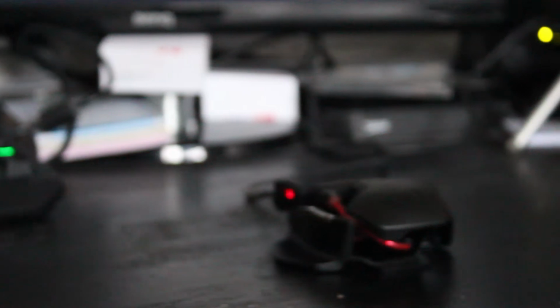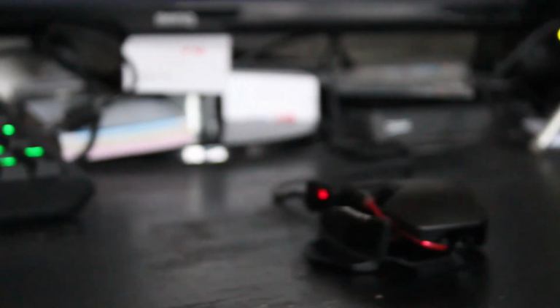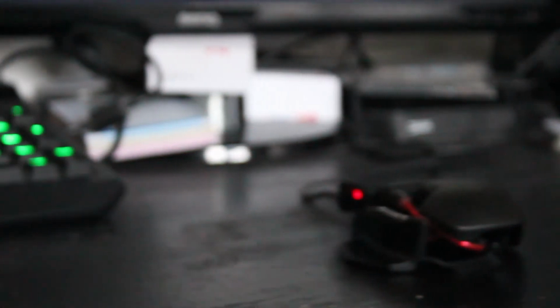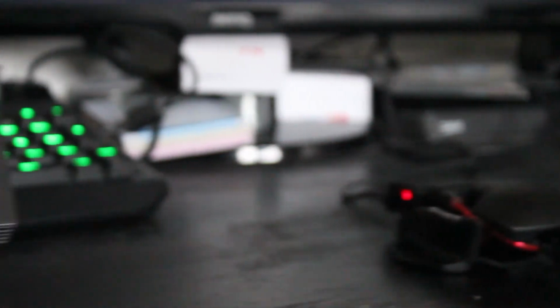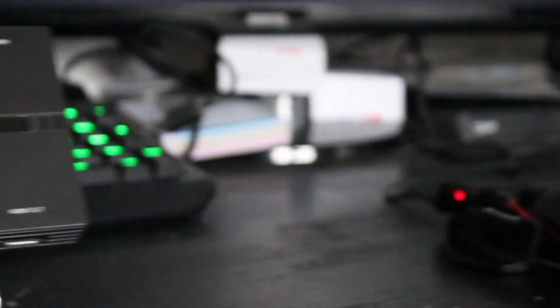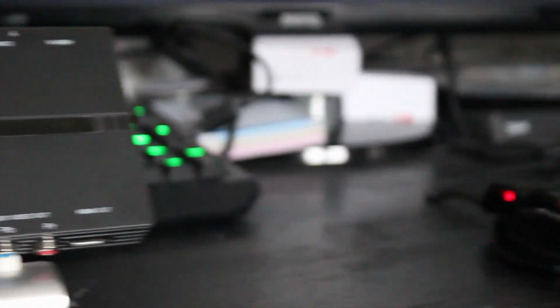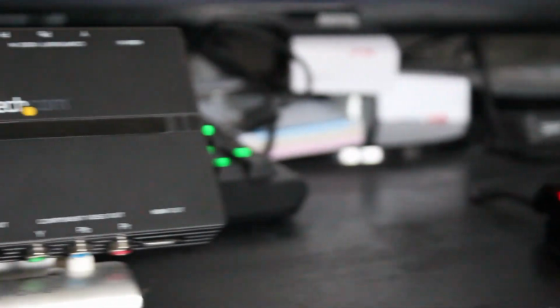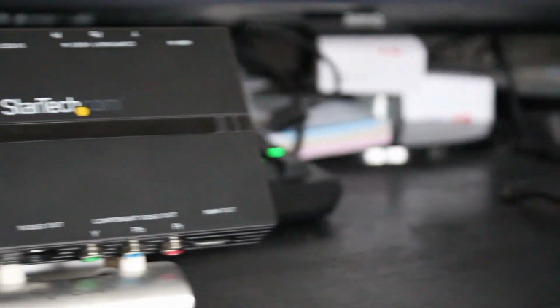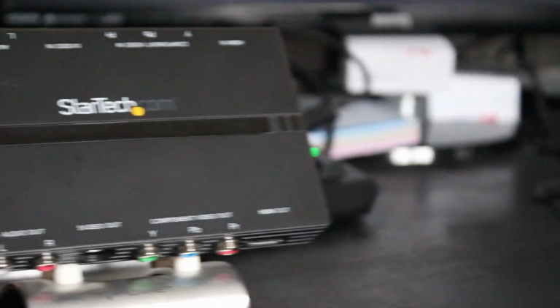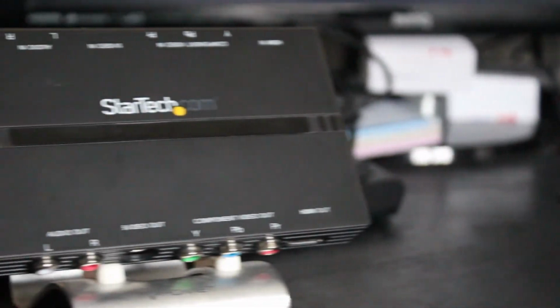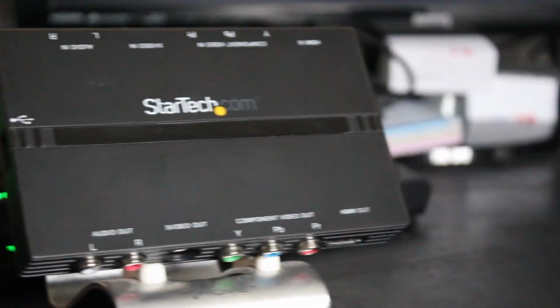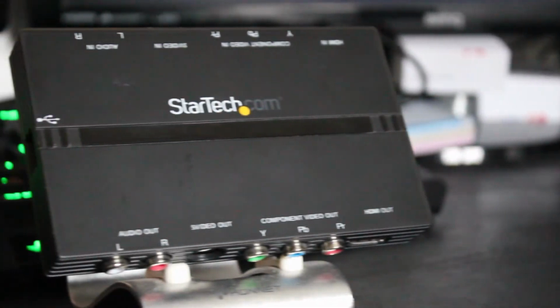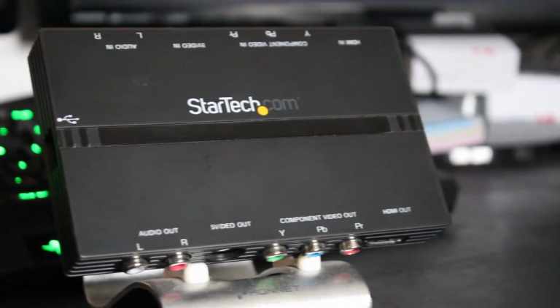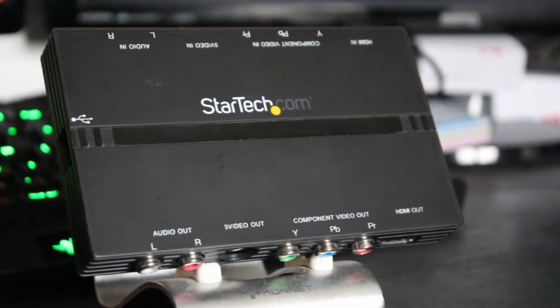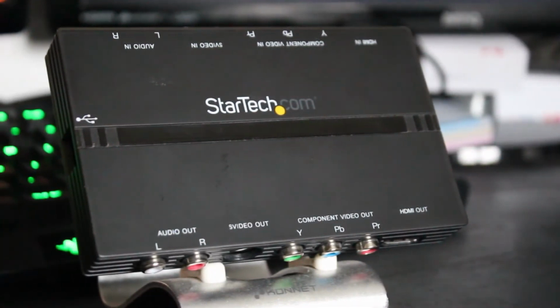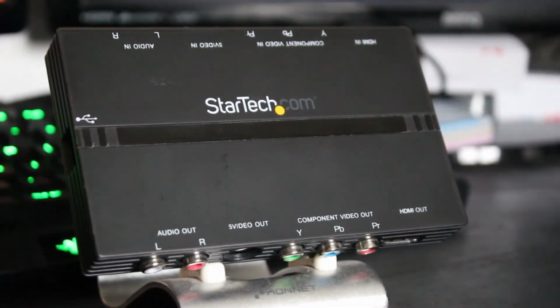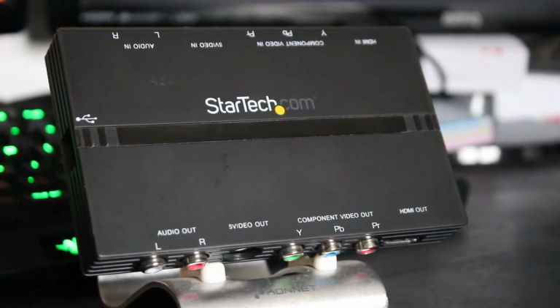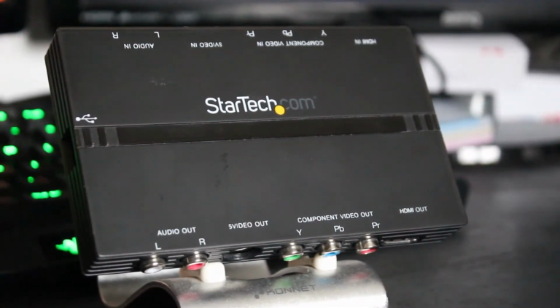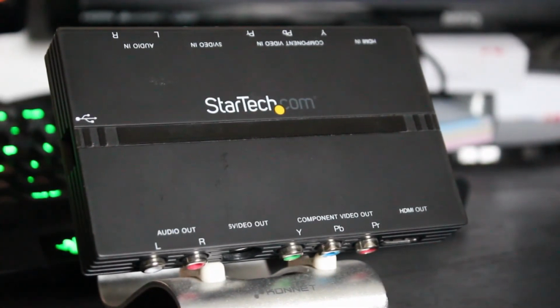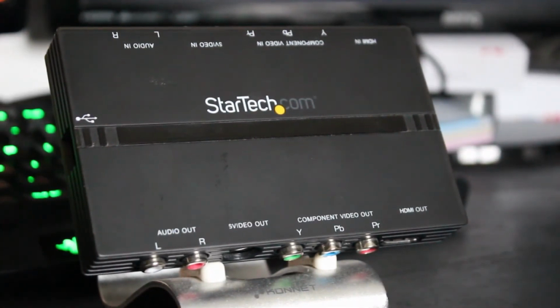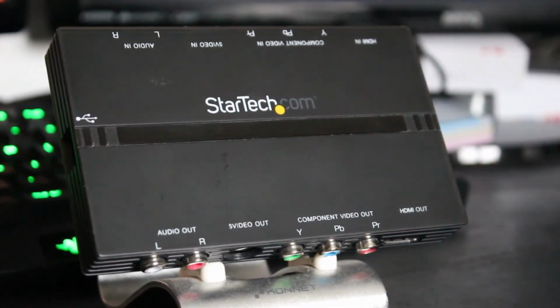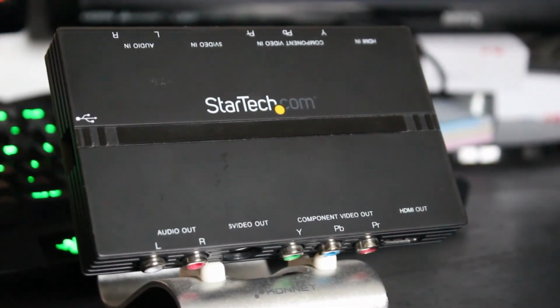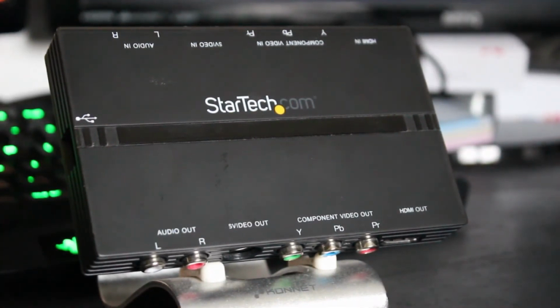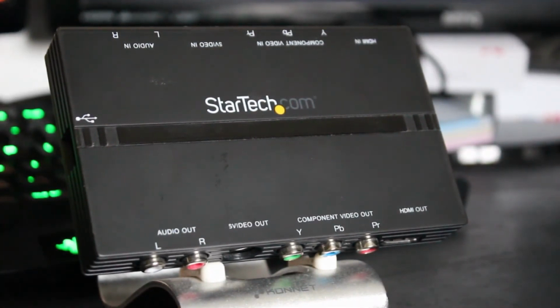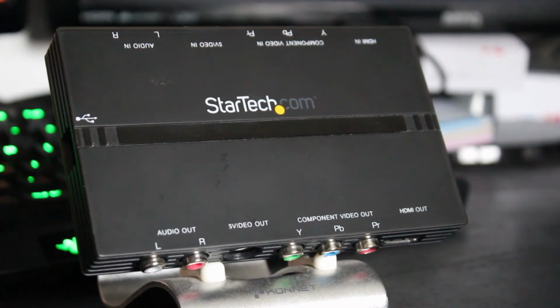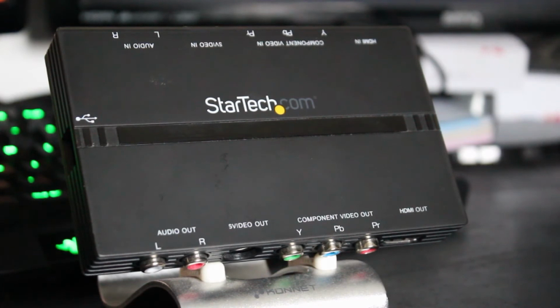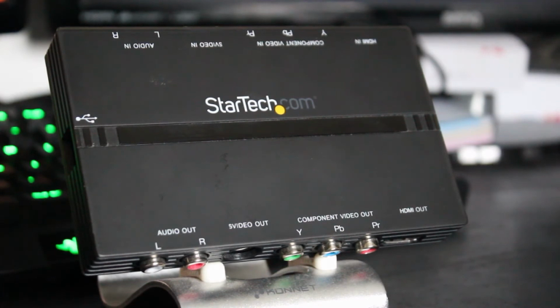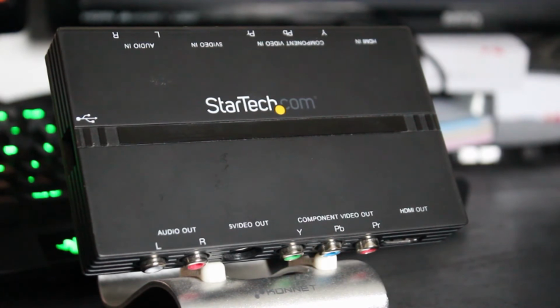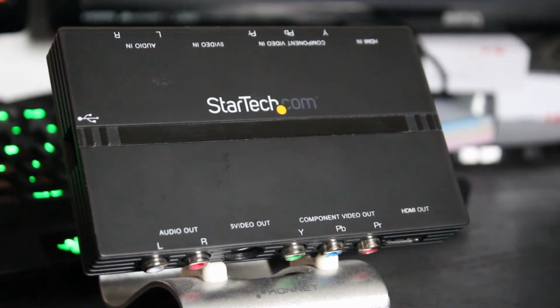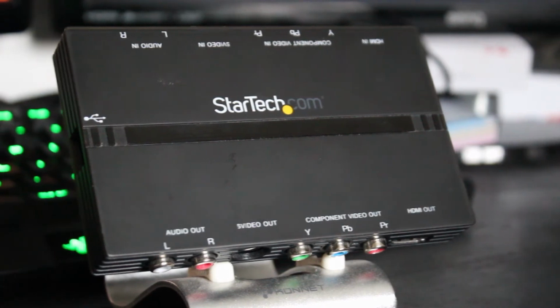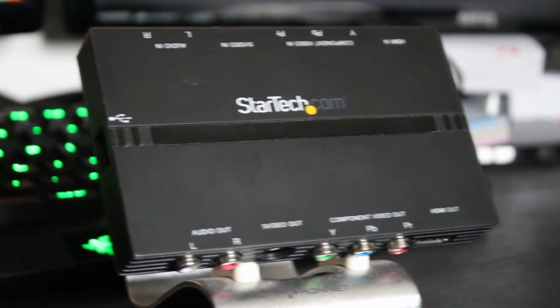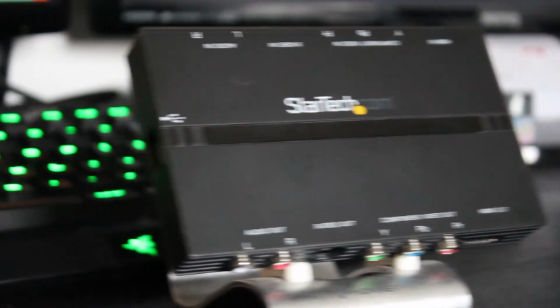This is StarTech's HD PVR using USB 2. It's pretty interesting — you should definitely stick around to find out what we think of it.